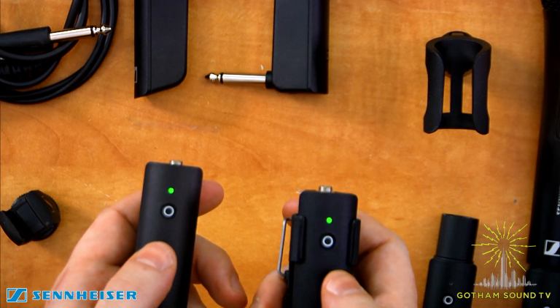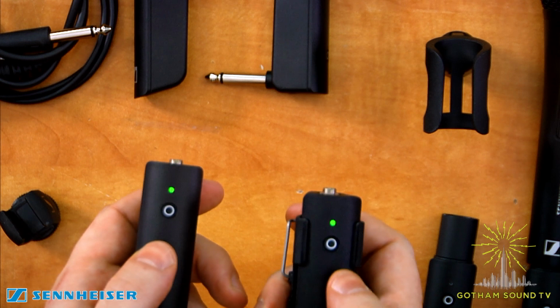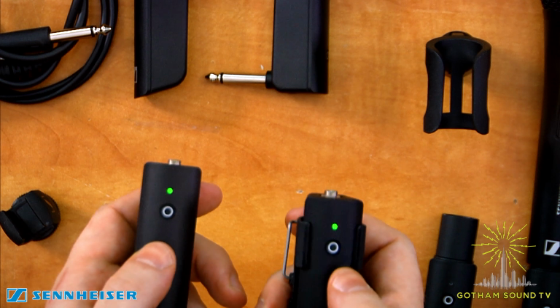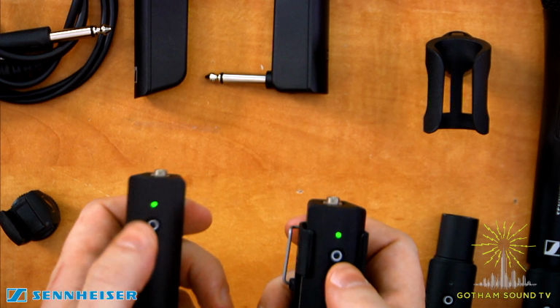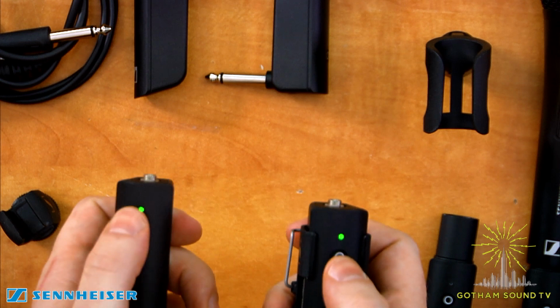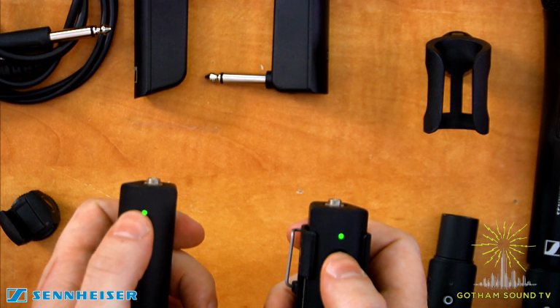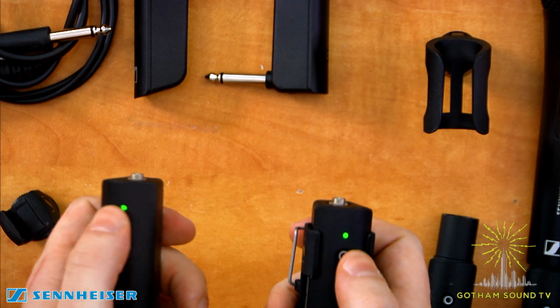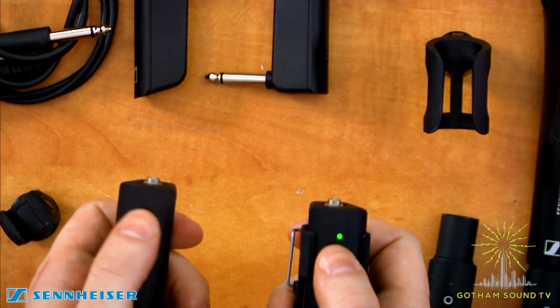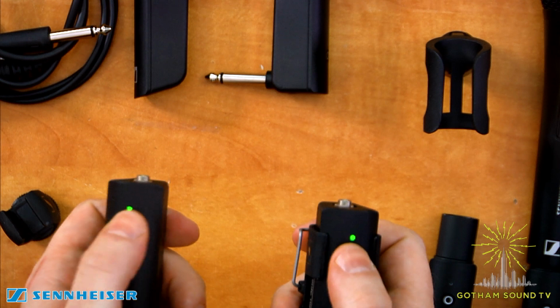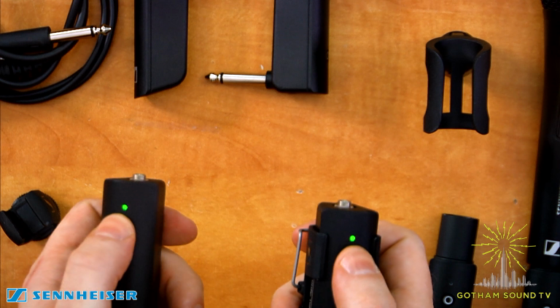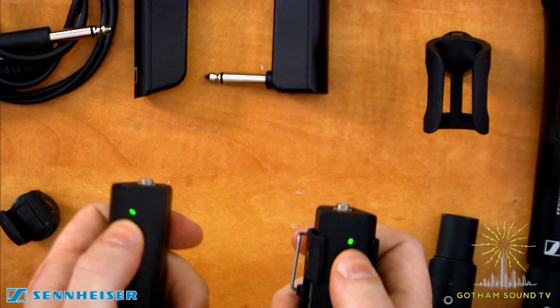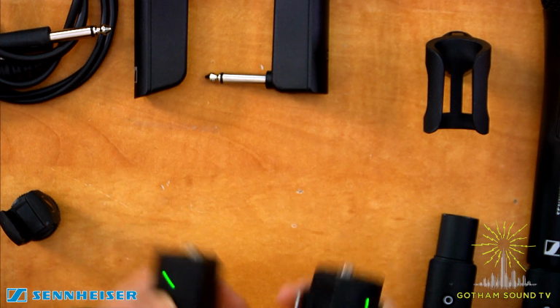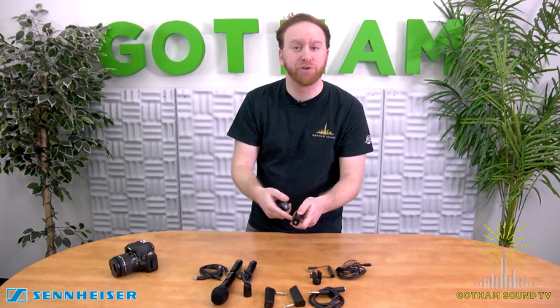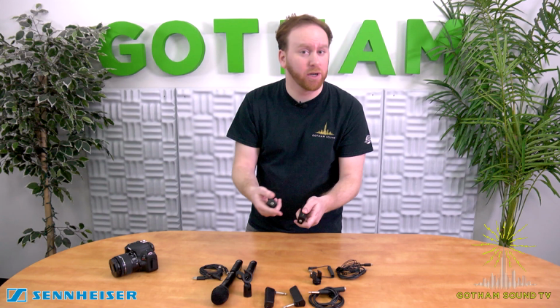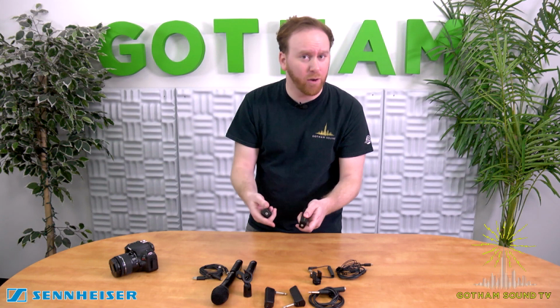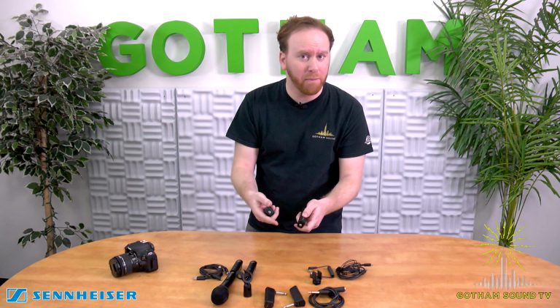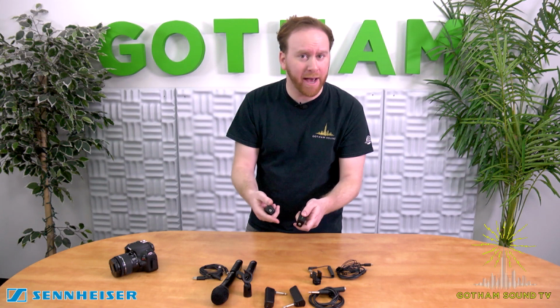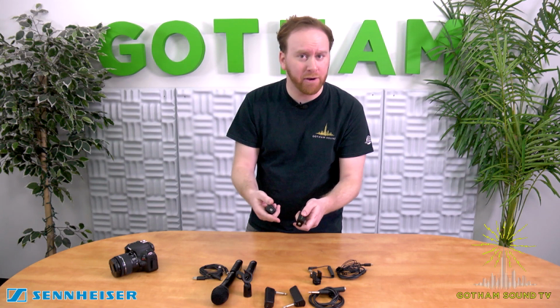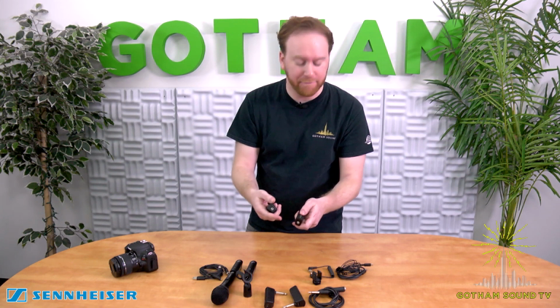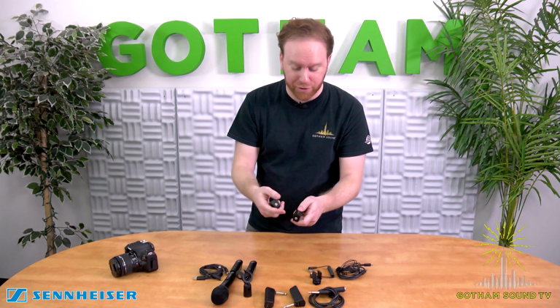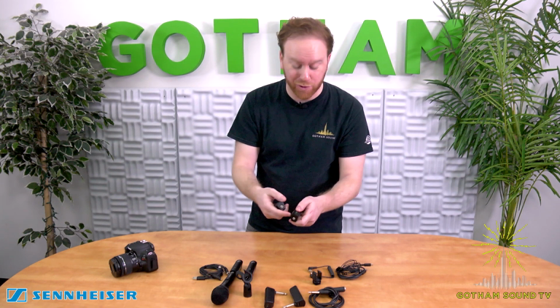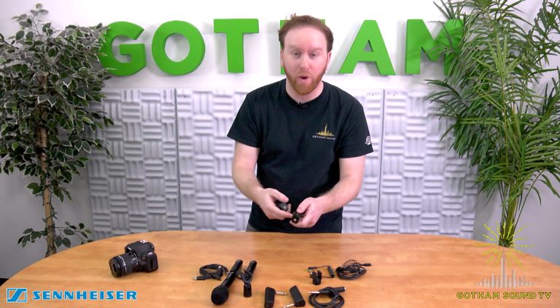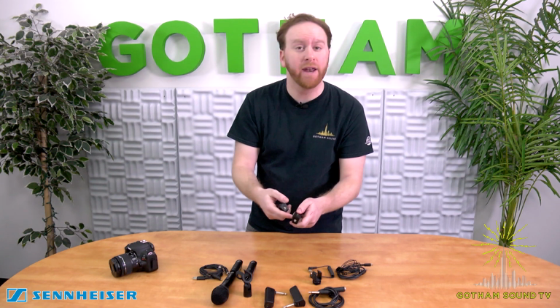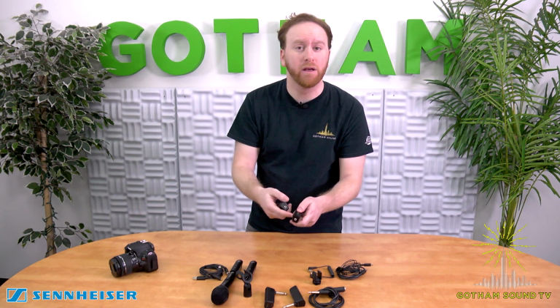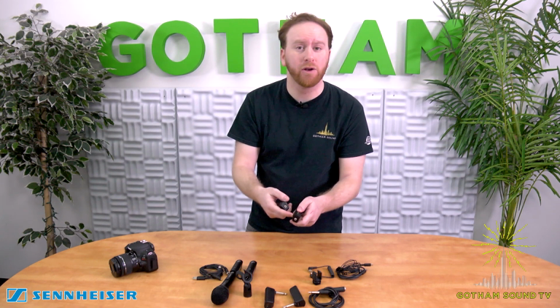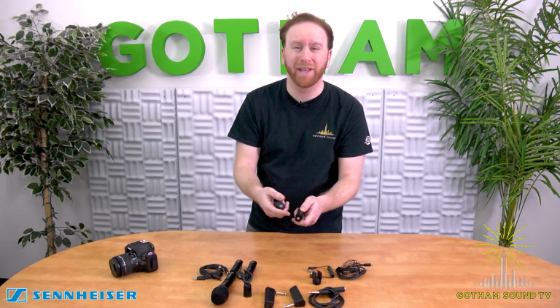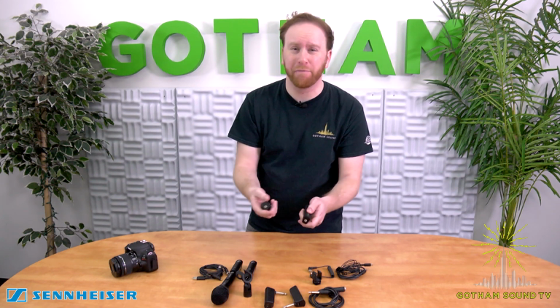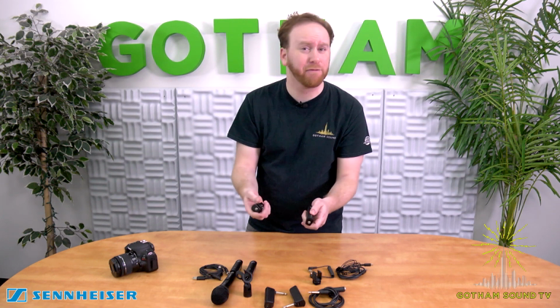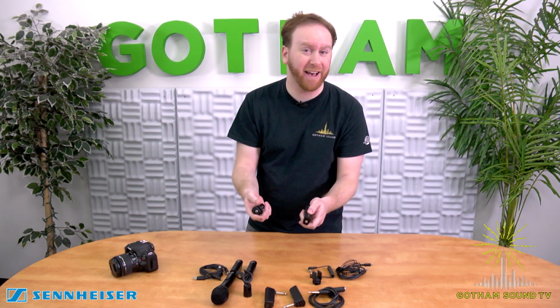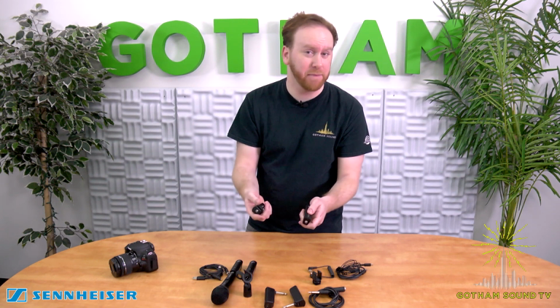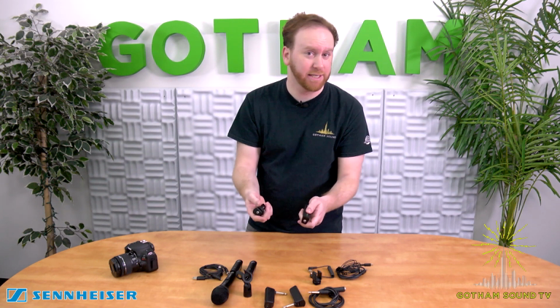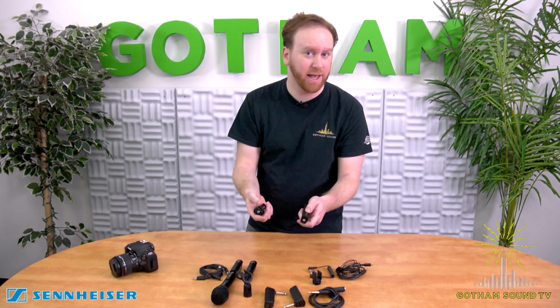If you get a yellow indicator light, it means you're running low on battery. If it turns red, you only have about five minutes left.